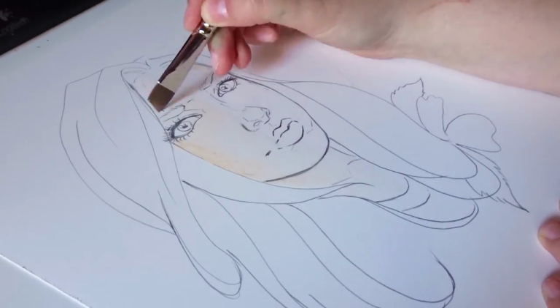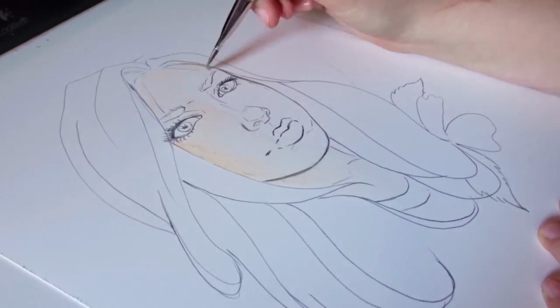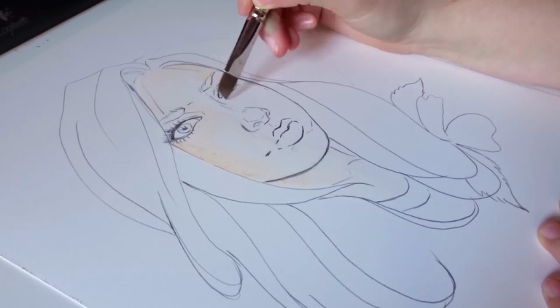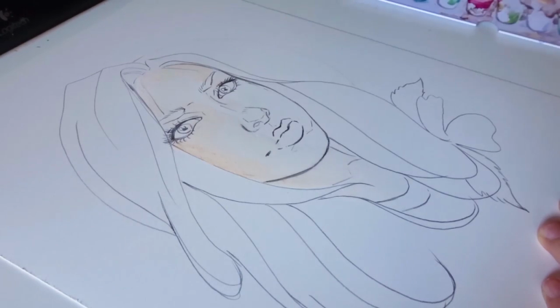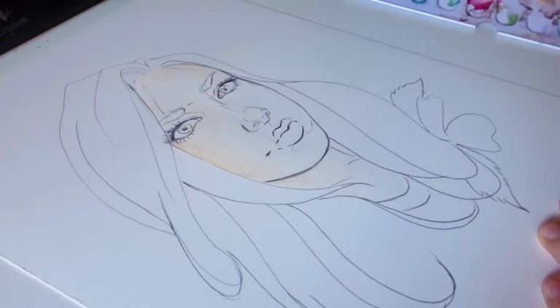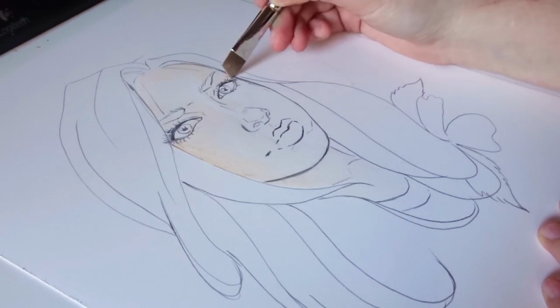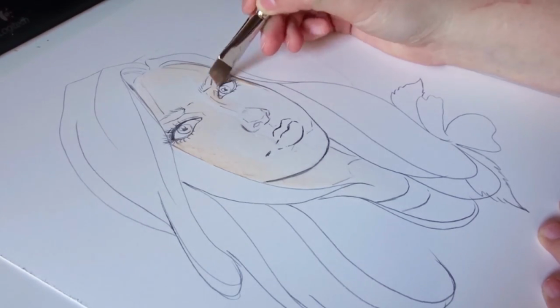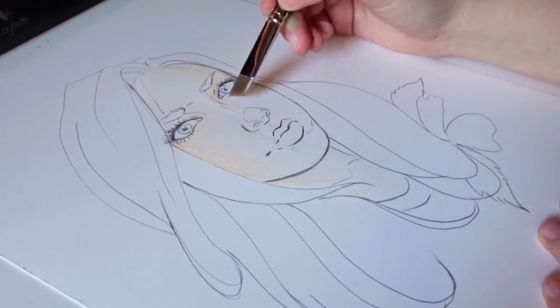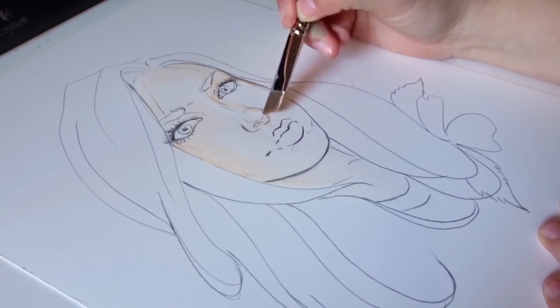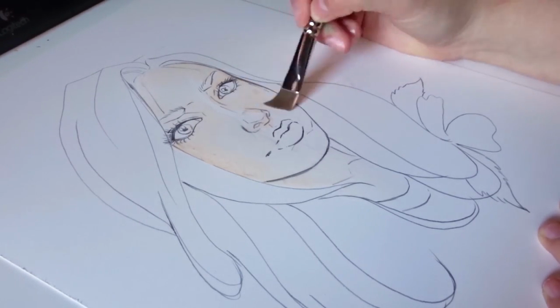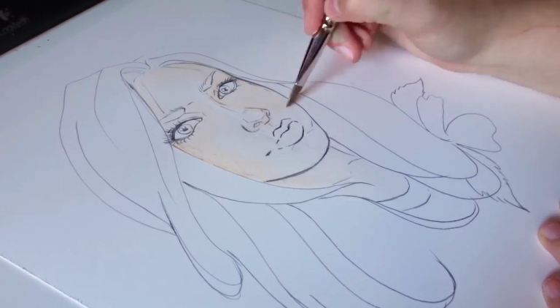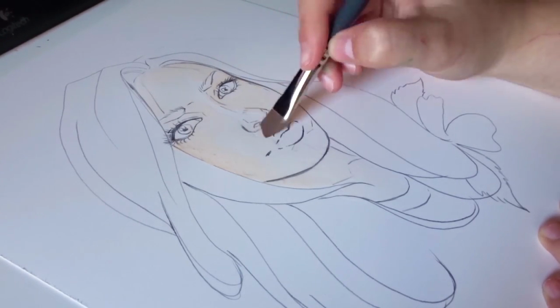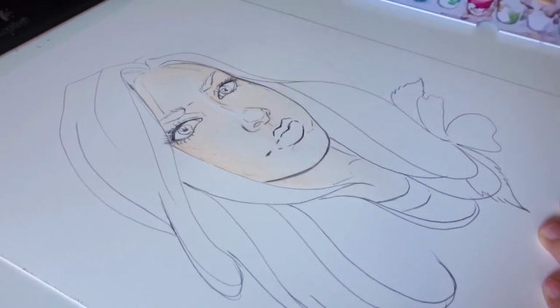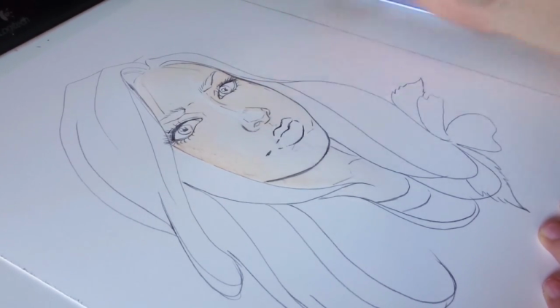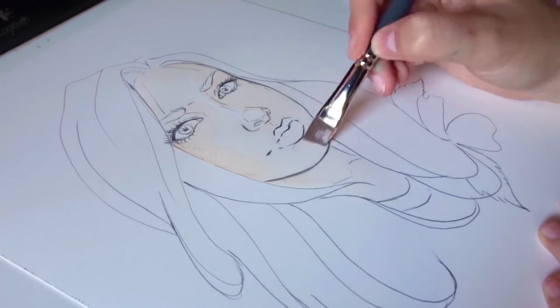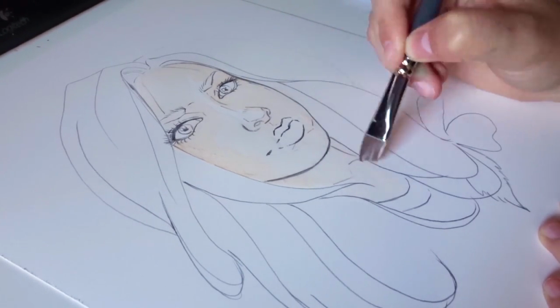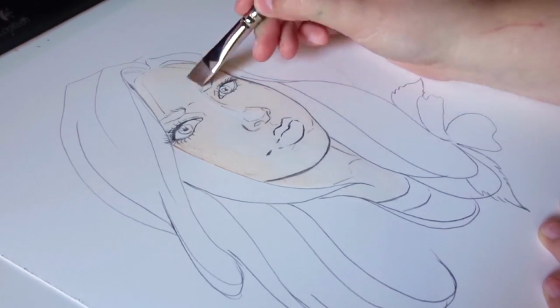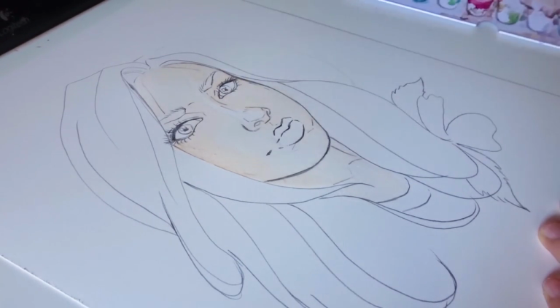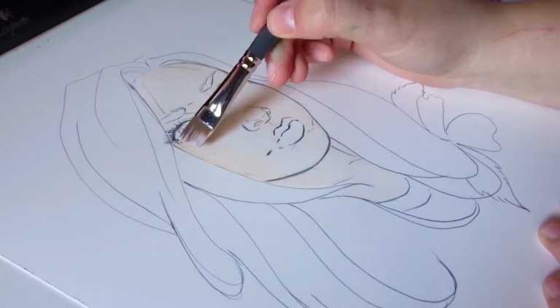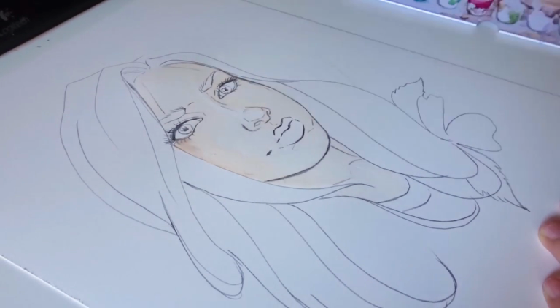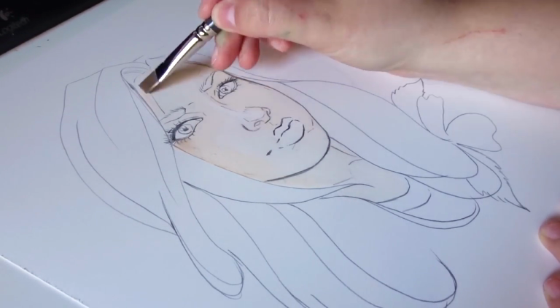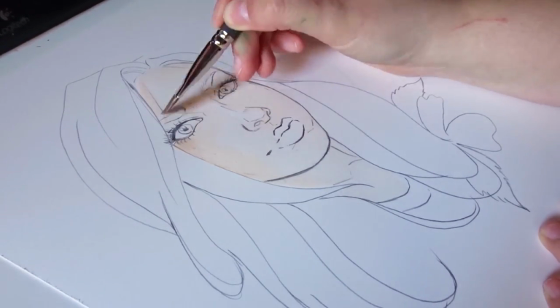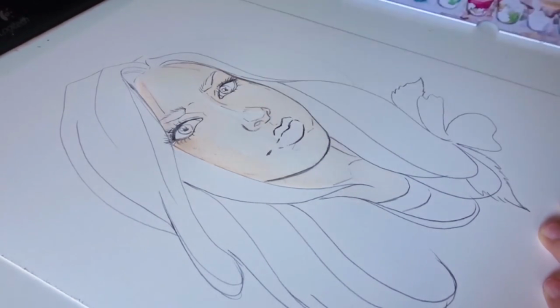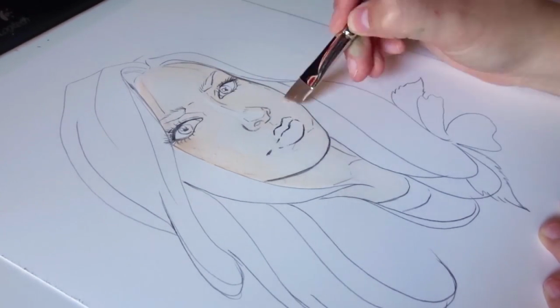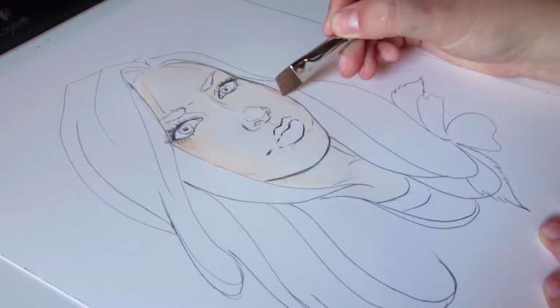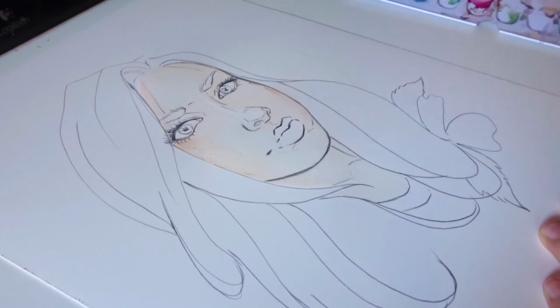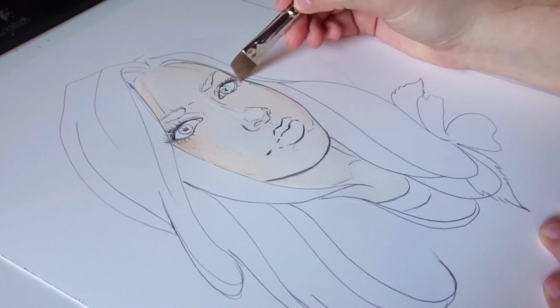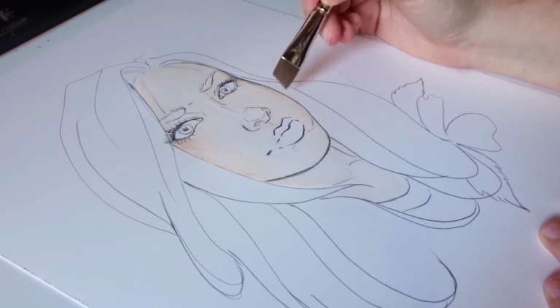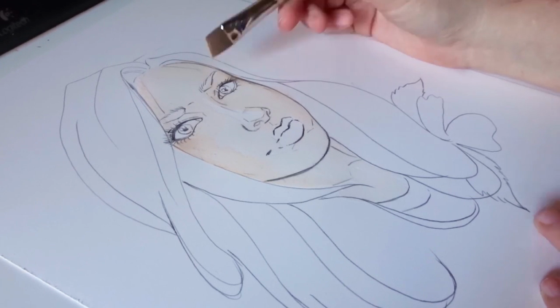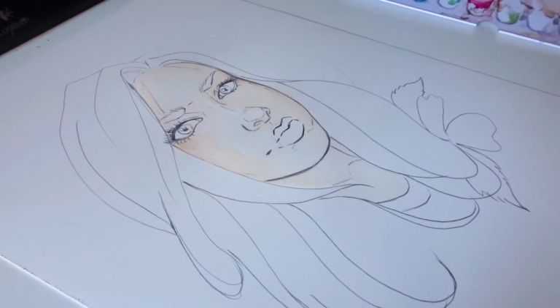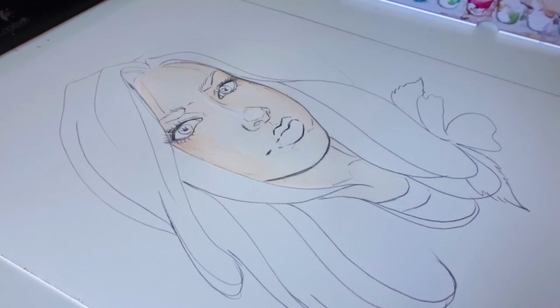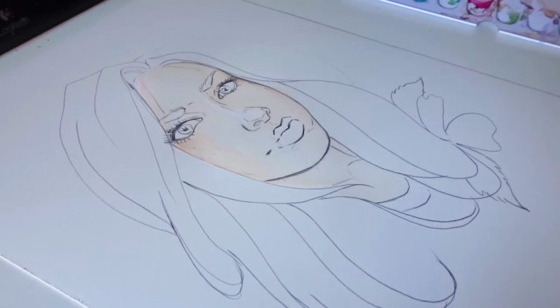Hello everyone! Welcome back to another video. I'm Brushes and Monies and today we're going to be doing a watercolor mixed-media speed painting video.